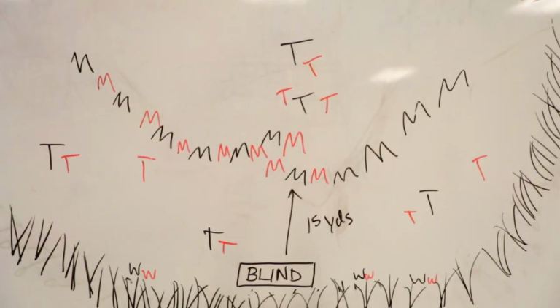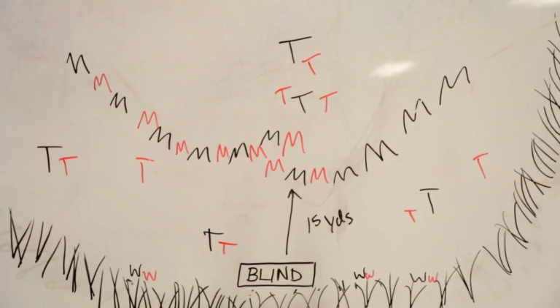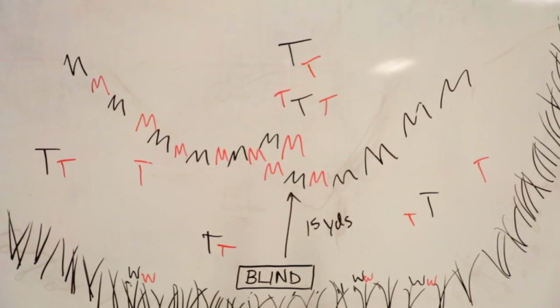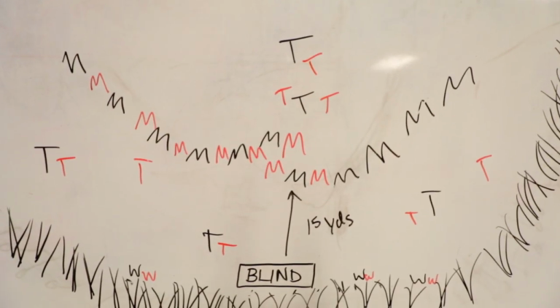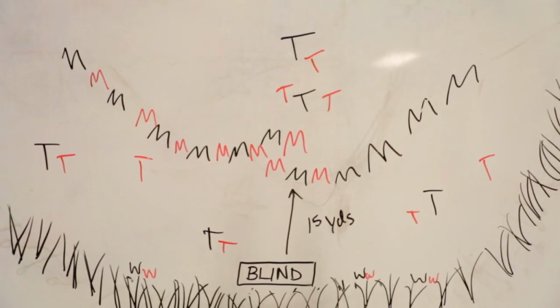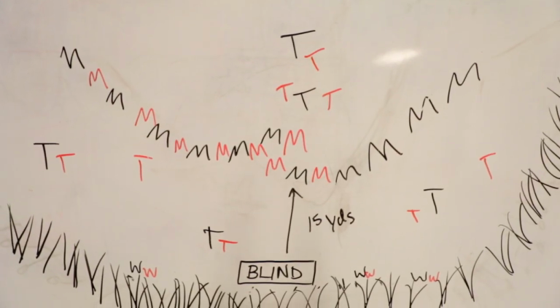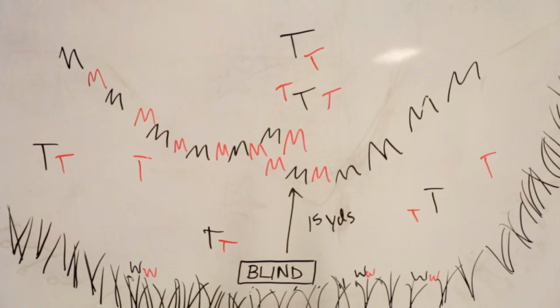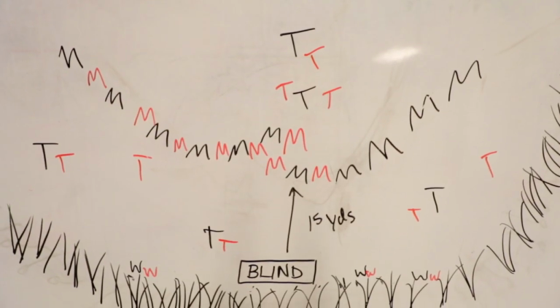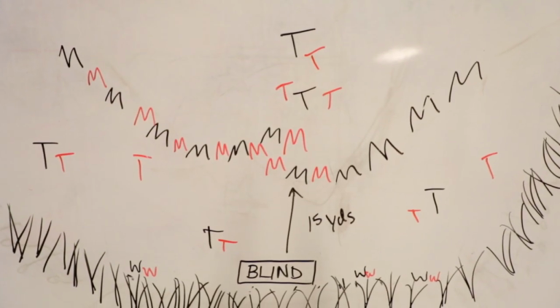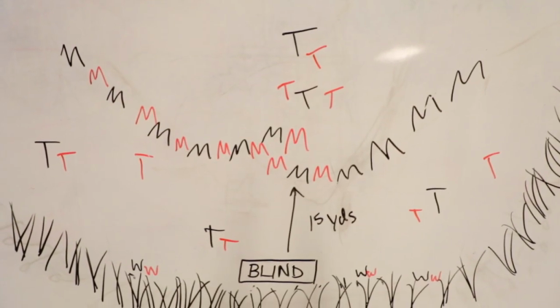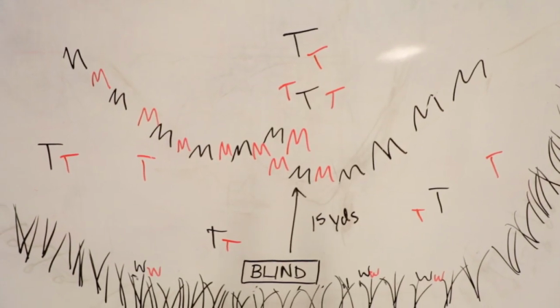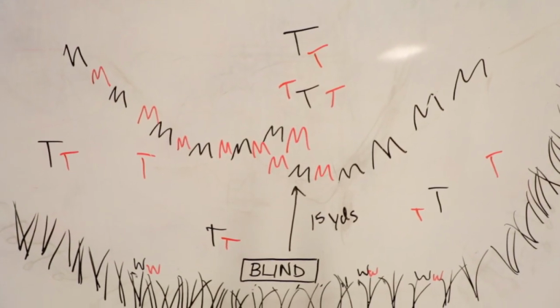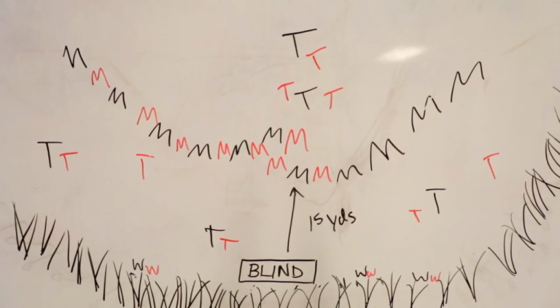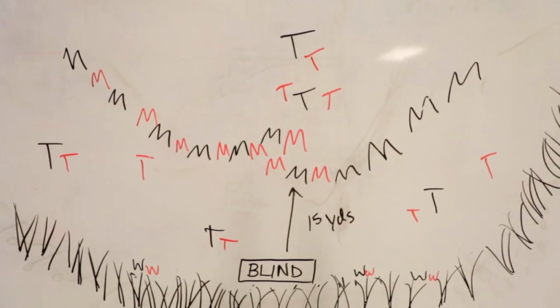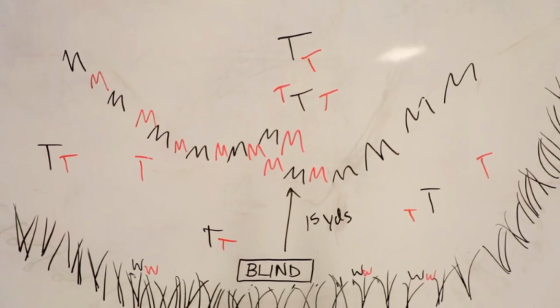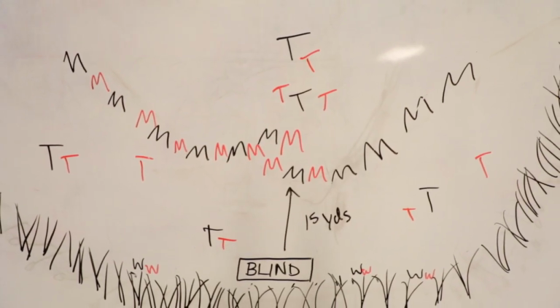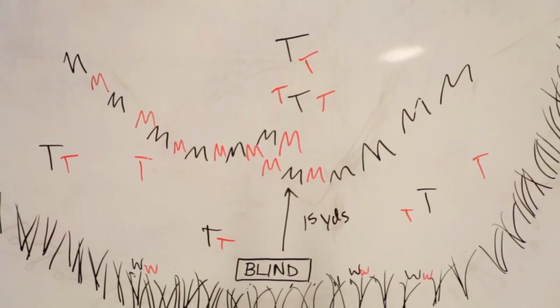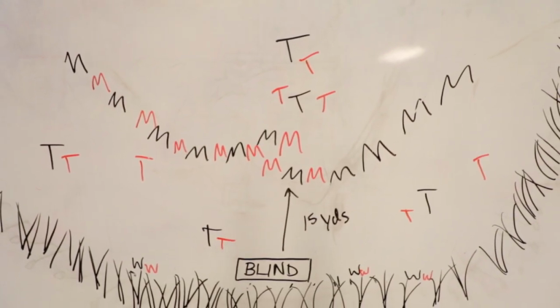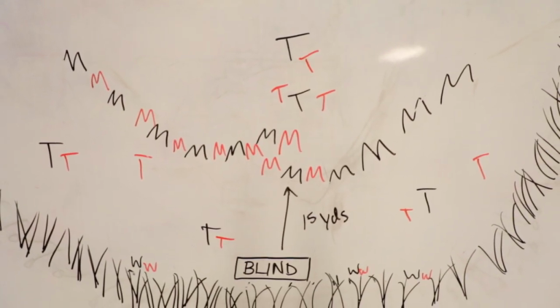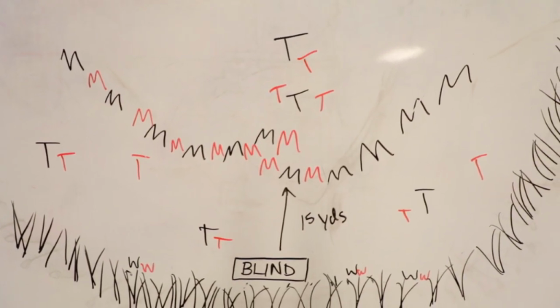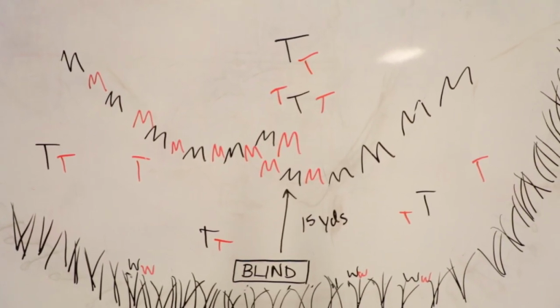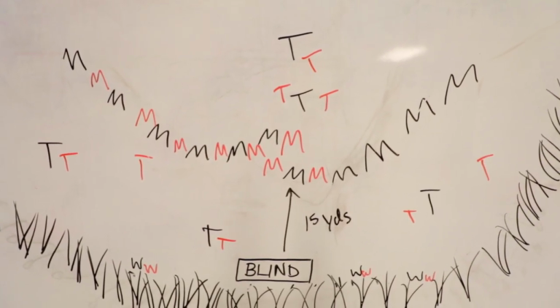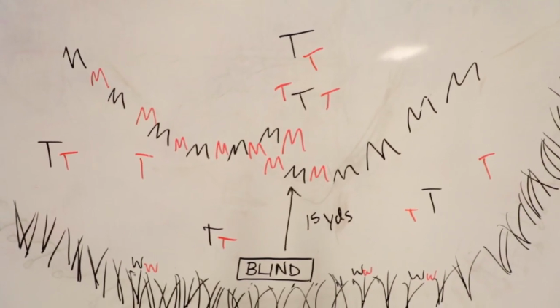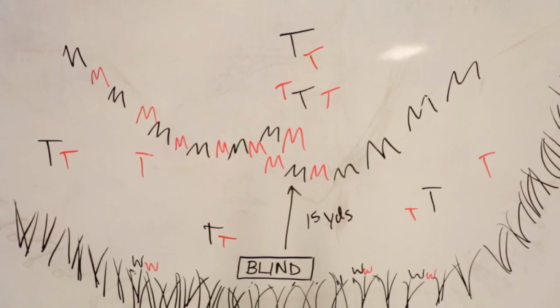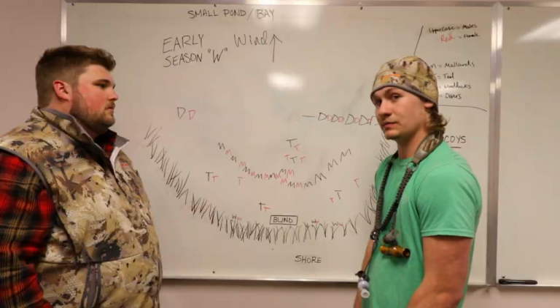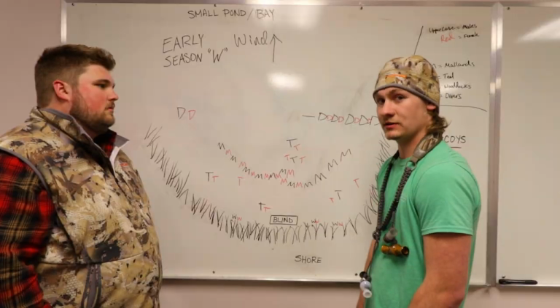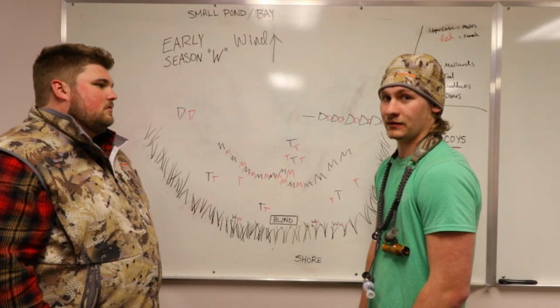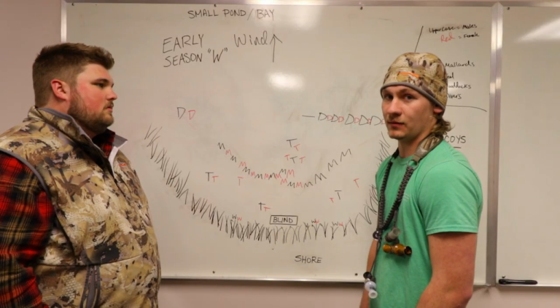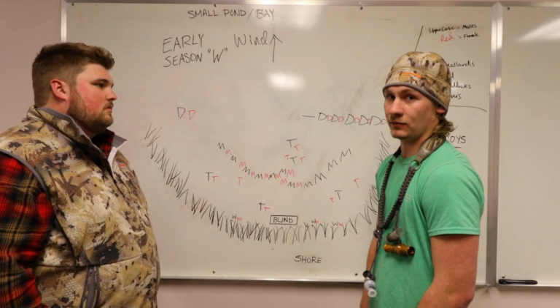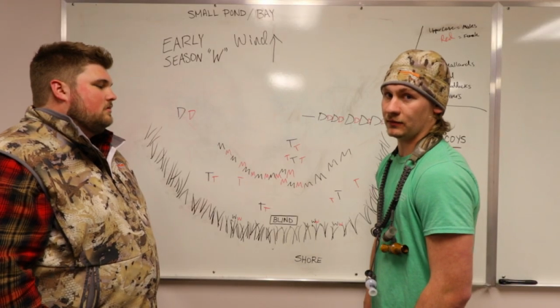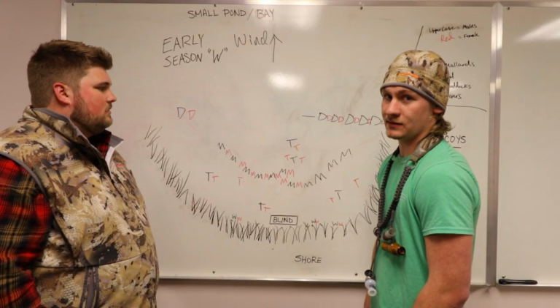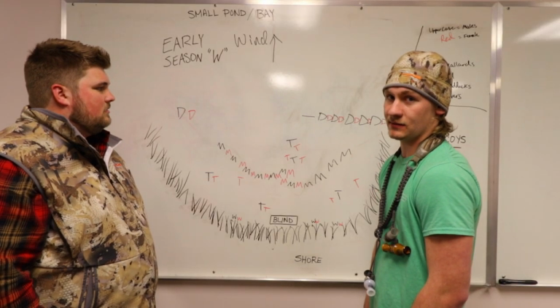Landing zone, diversity, and movement are very key factors to any spread, especially the W early season.